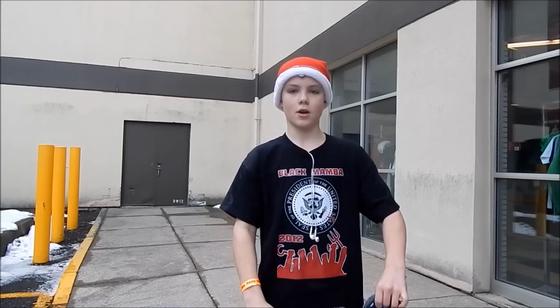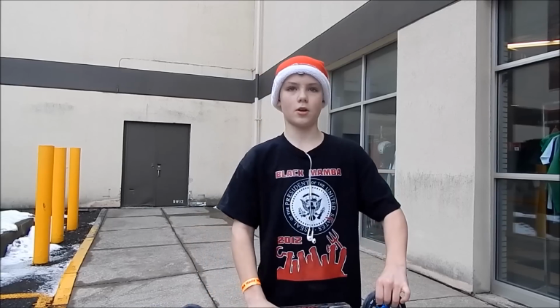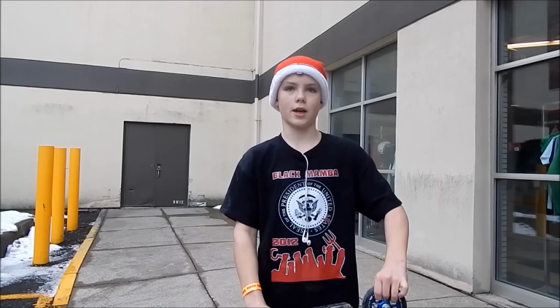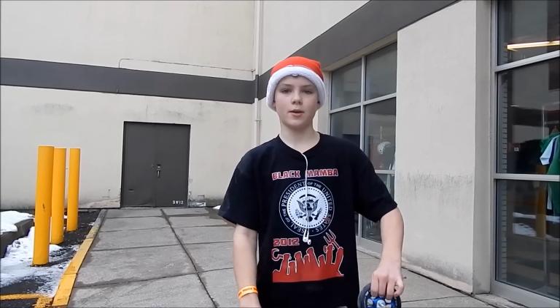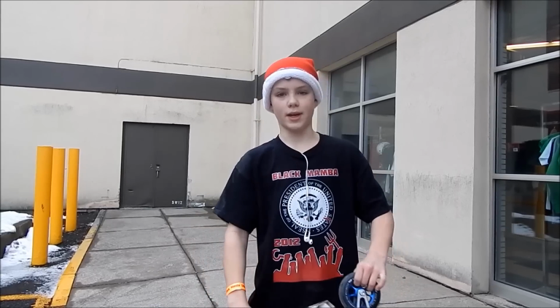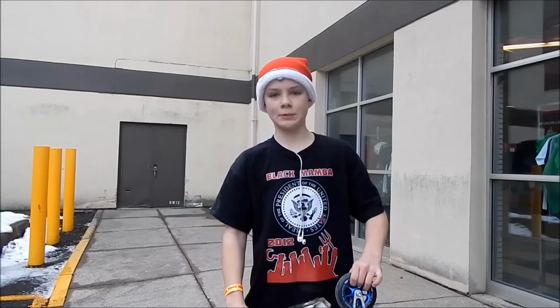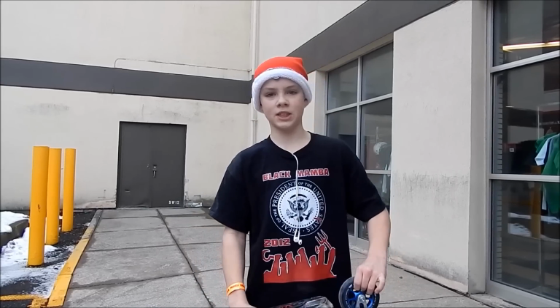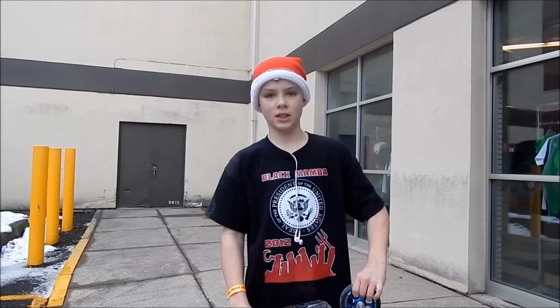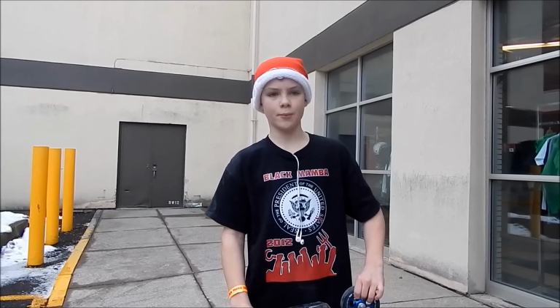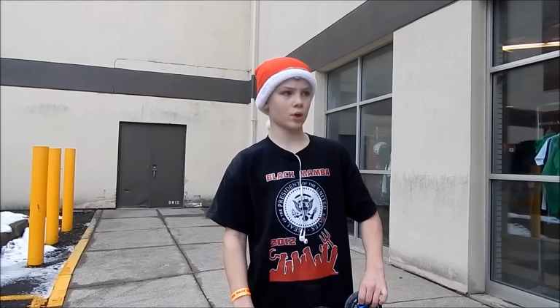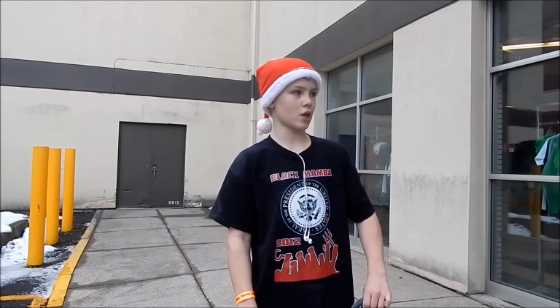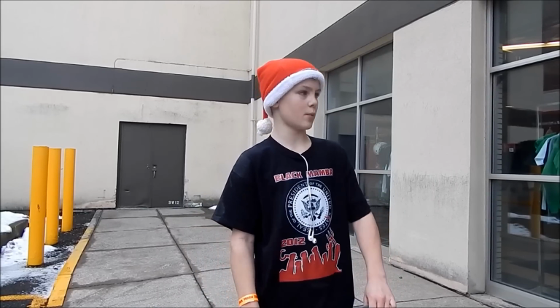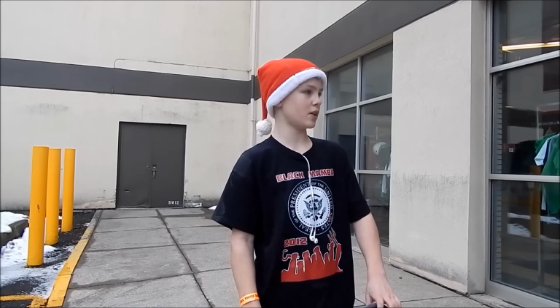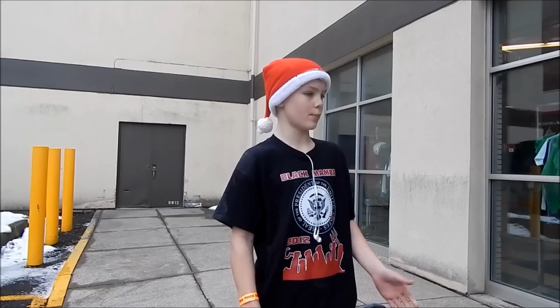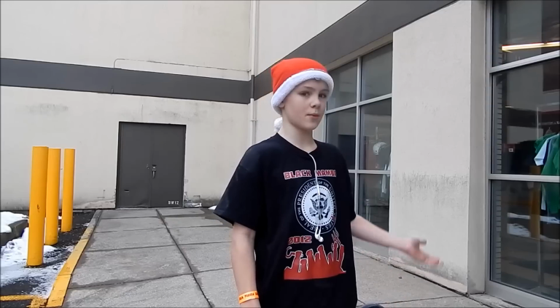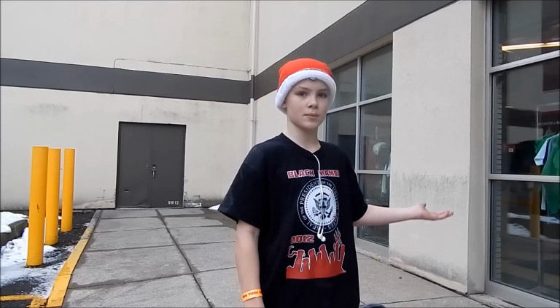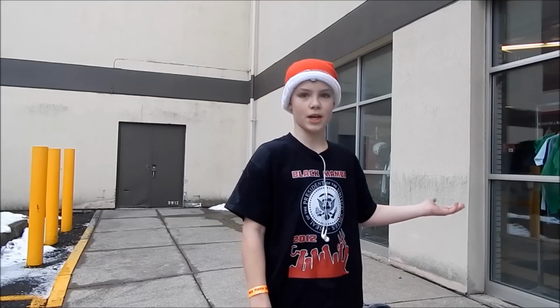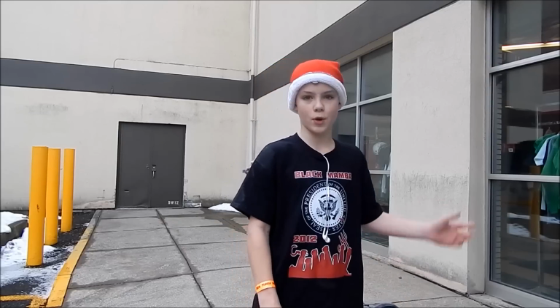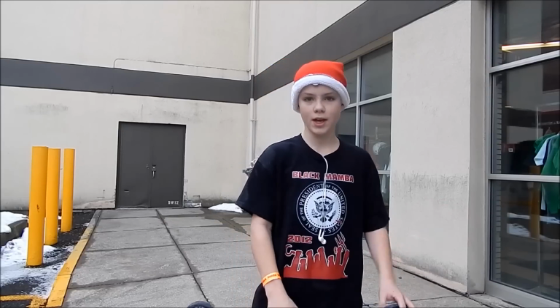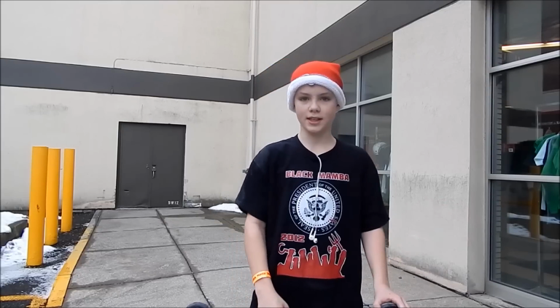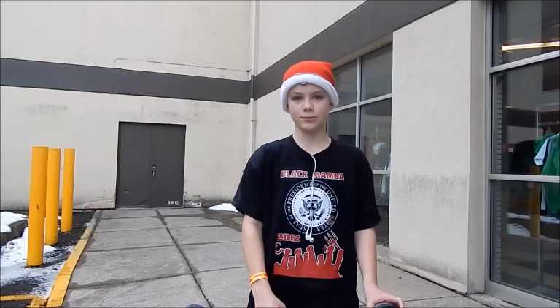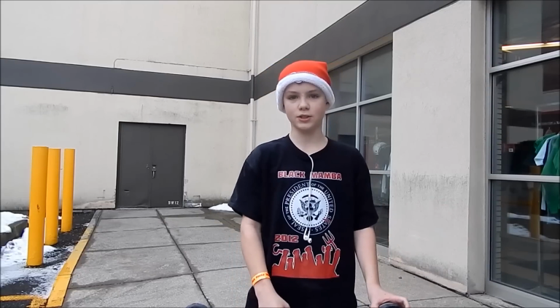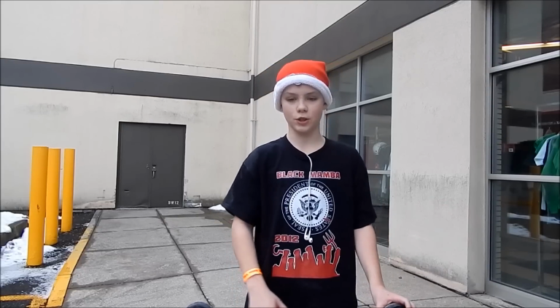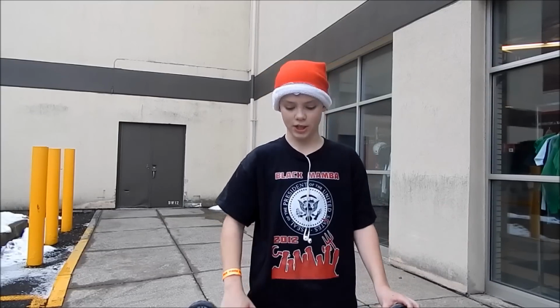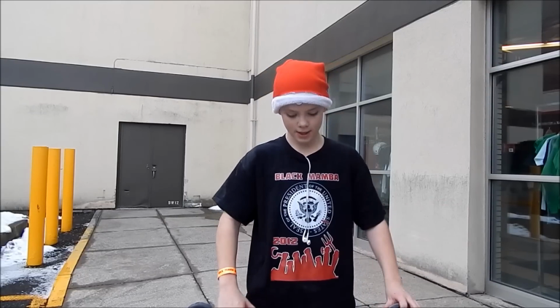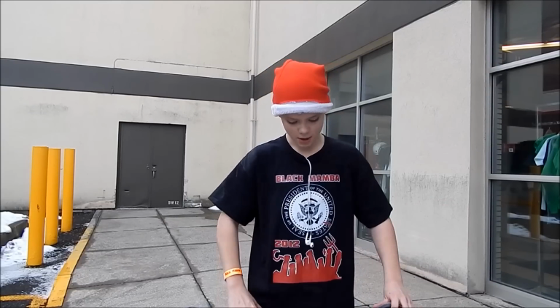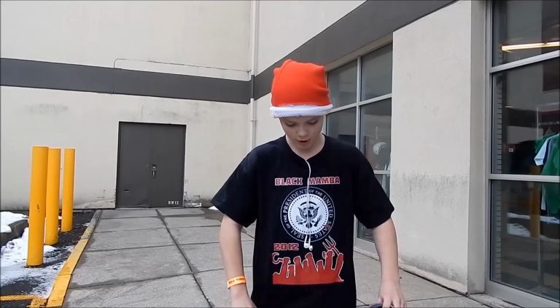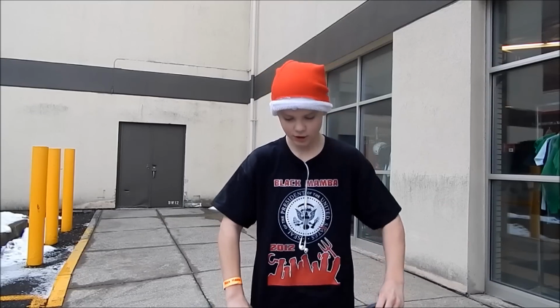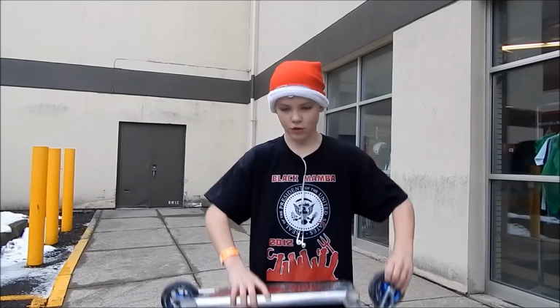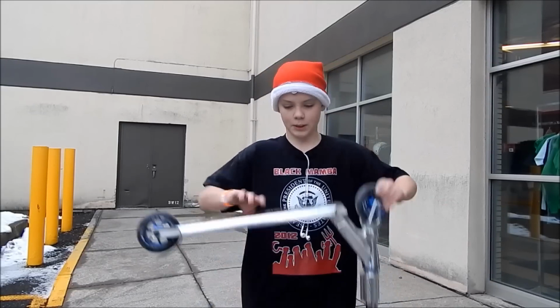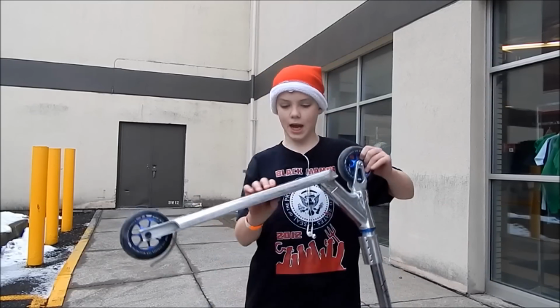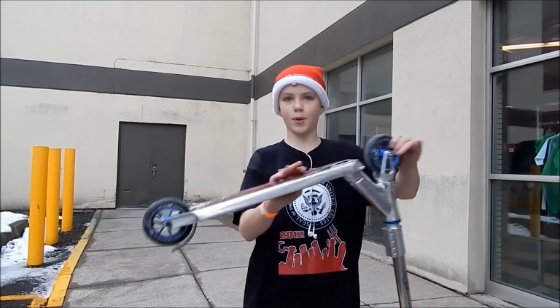My name is Nick Lanberger and I'm here at Black Mamba Skate Park. This is my scooter check. Let's start from the top.